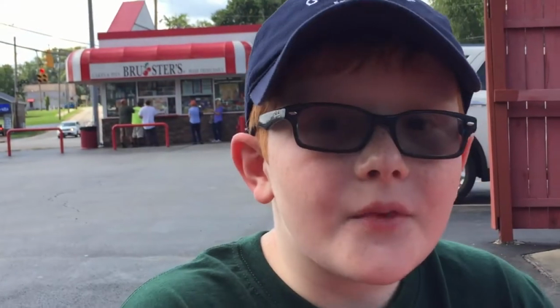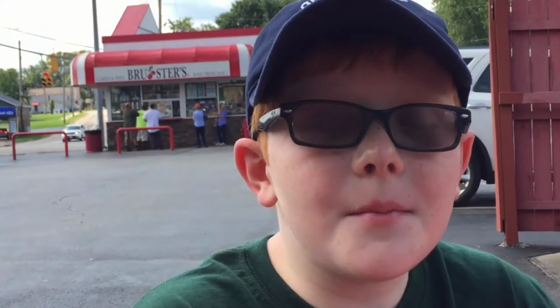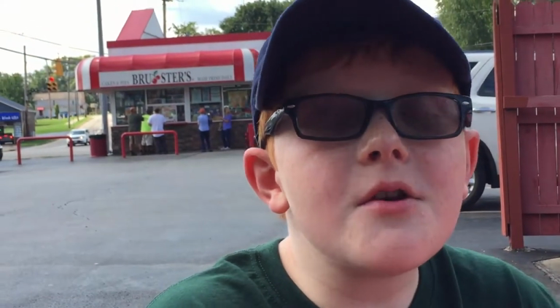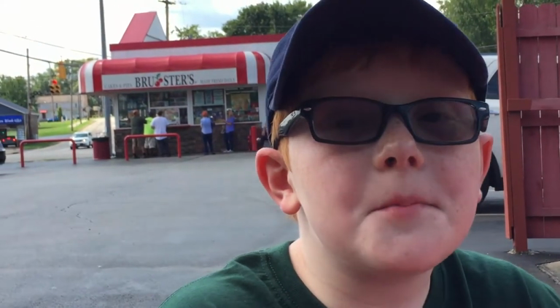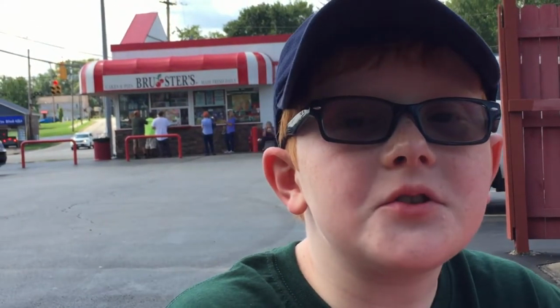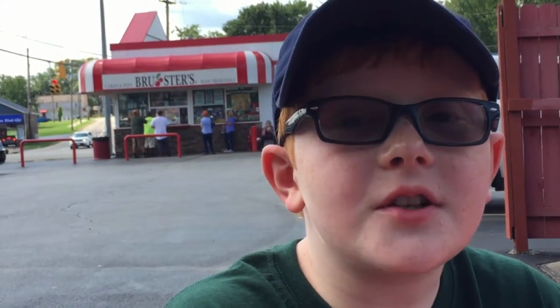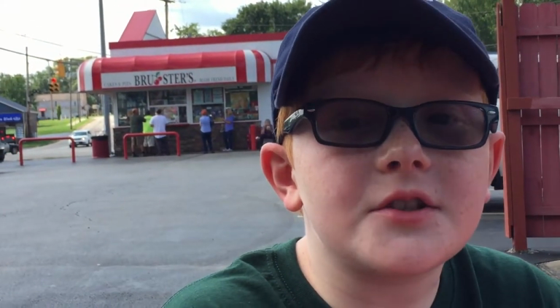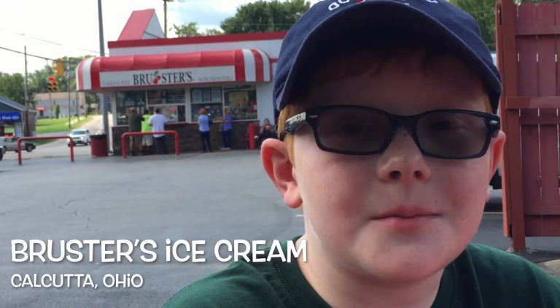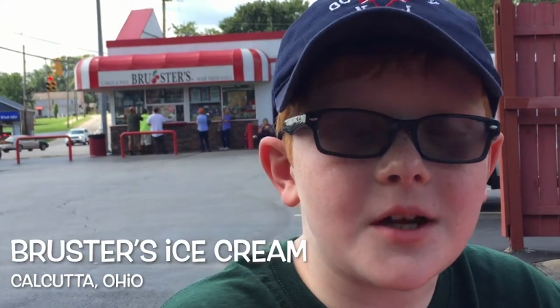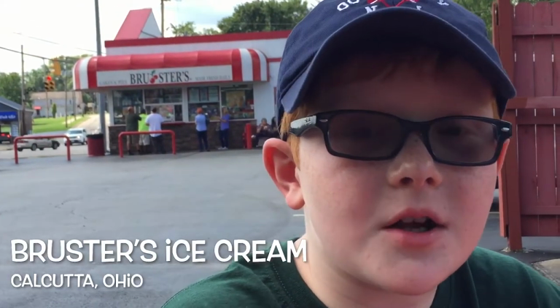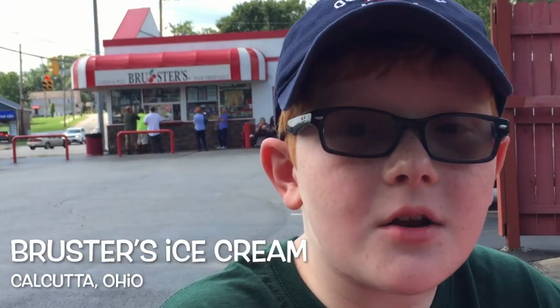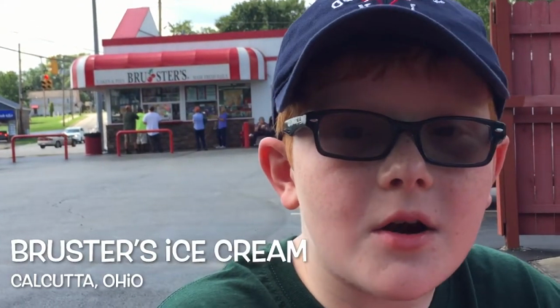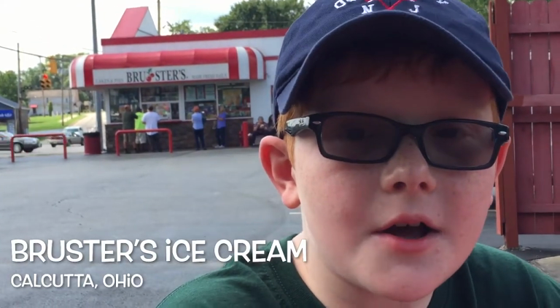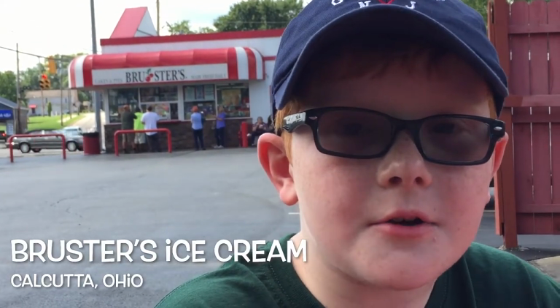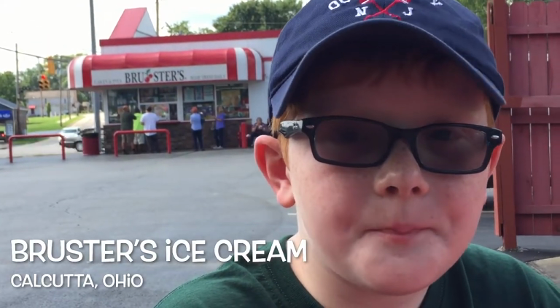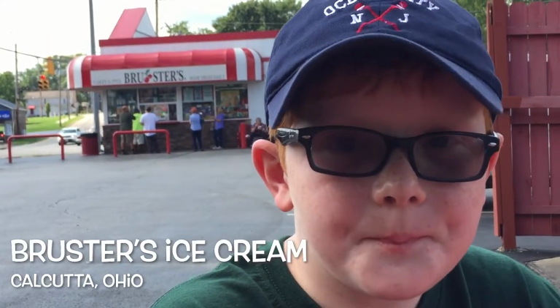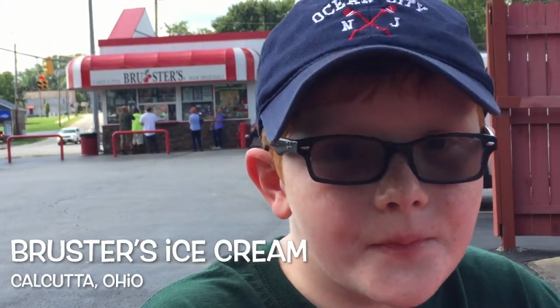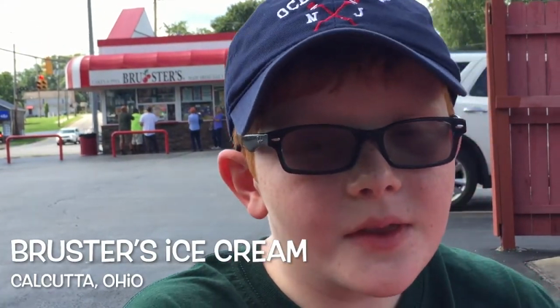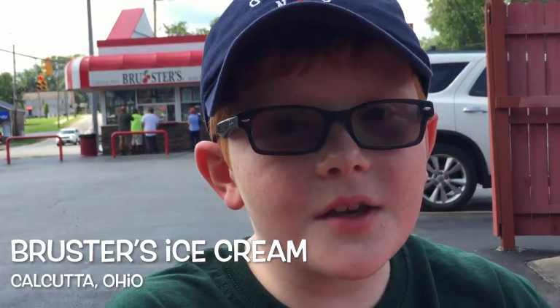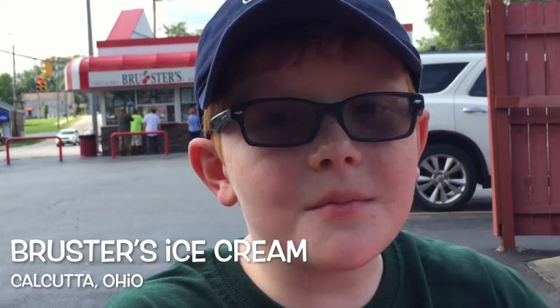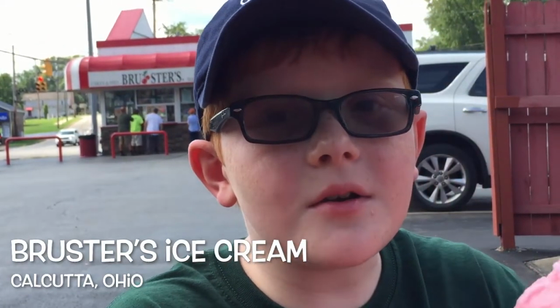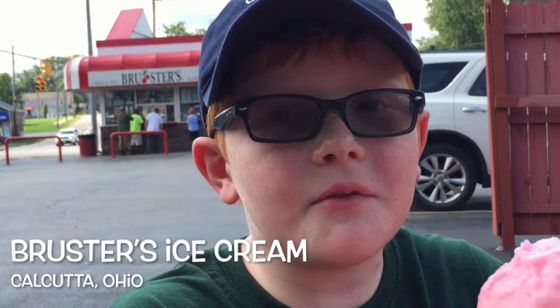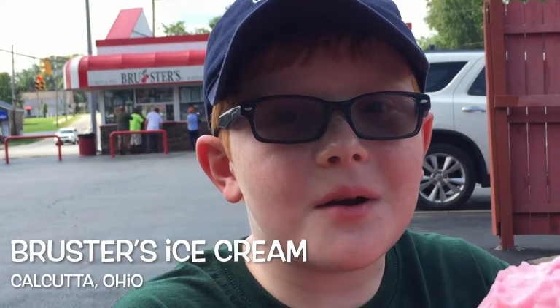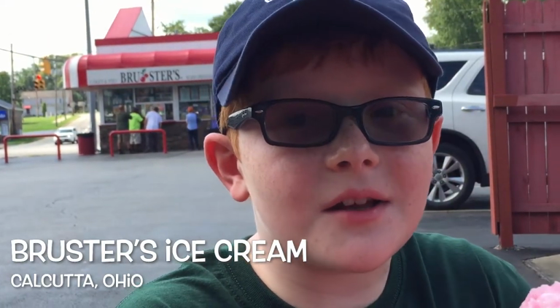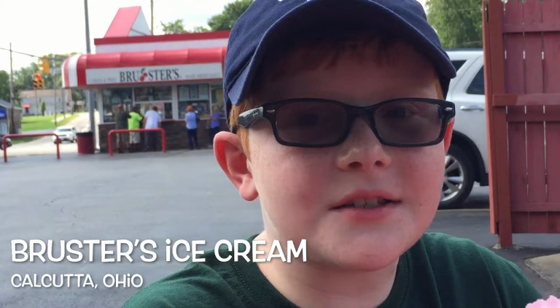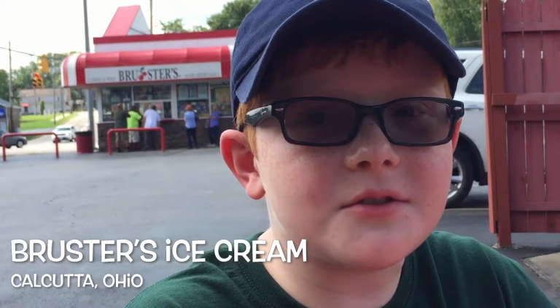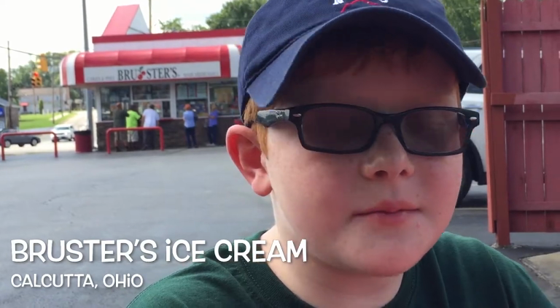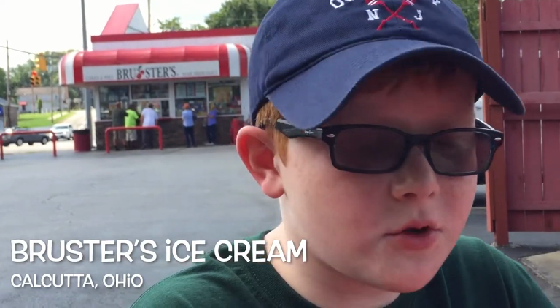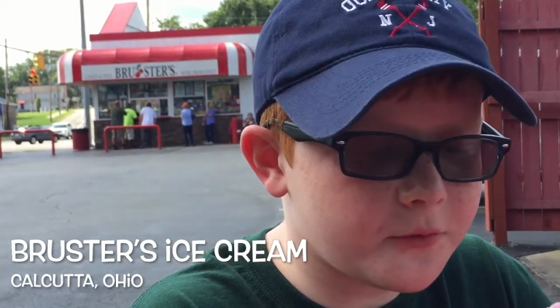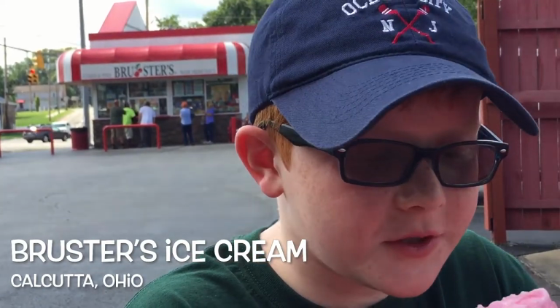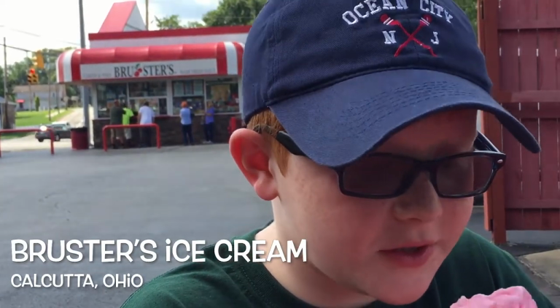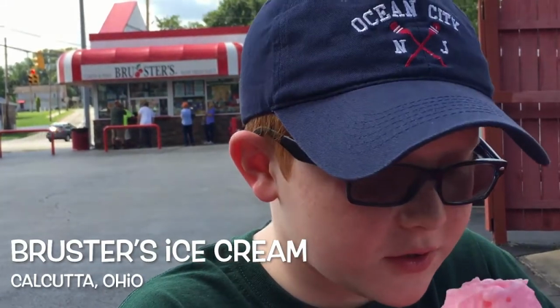I'm here at Brewster's Ice Cream in Calcutta, Ohio, and I'm here having my last ice cream cone for the season.